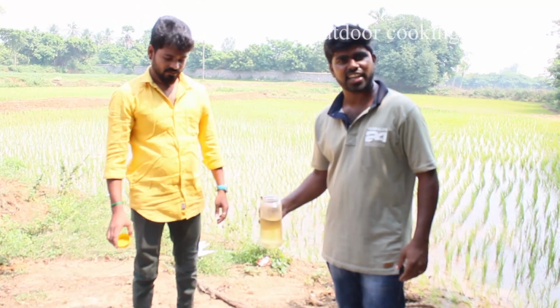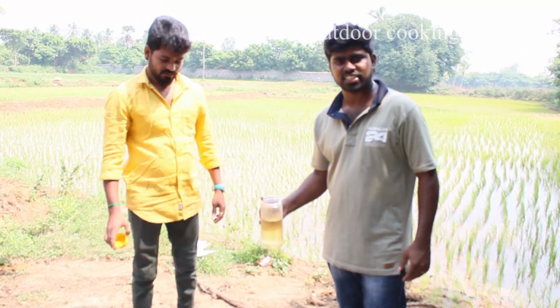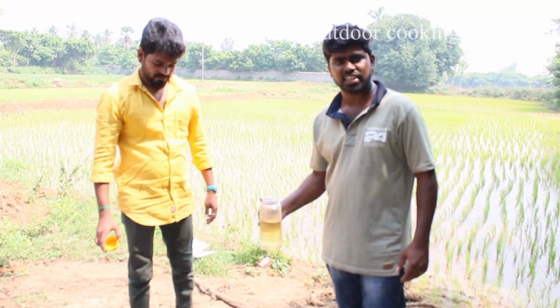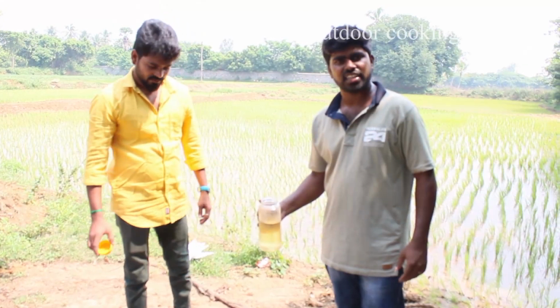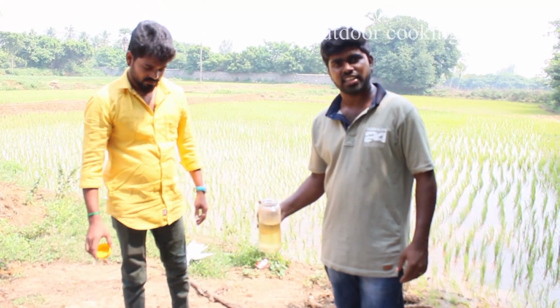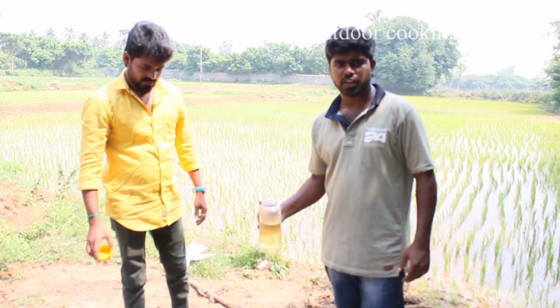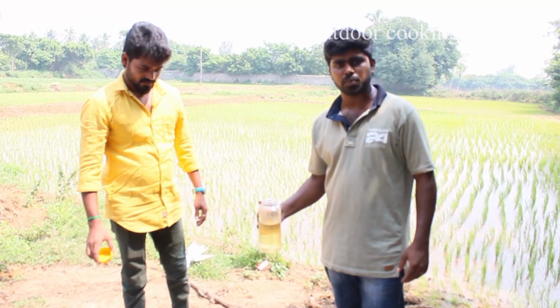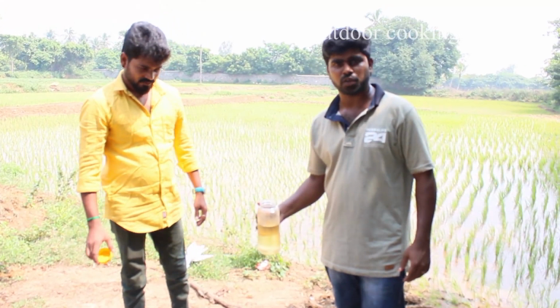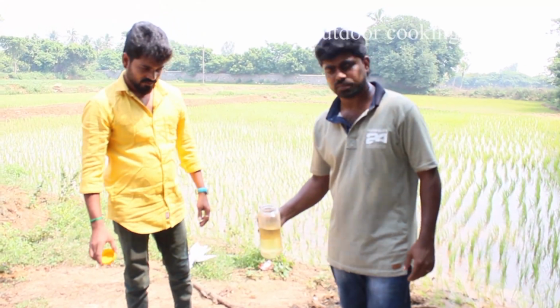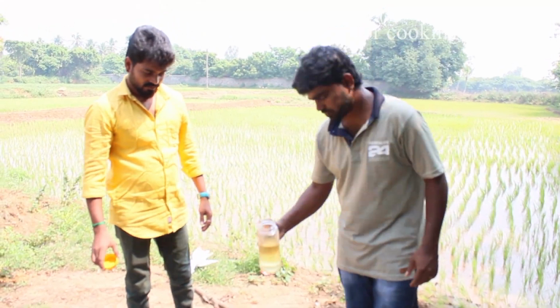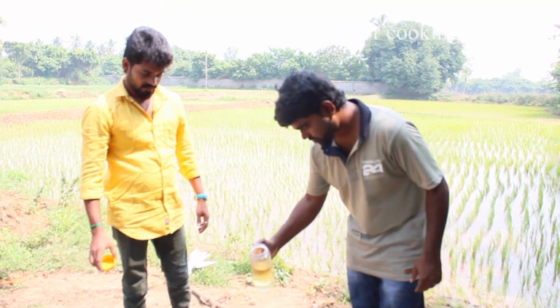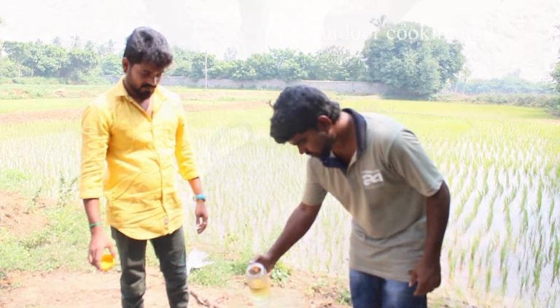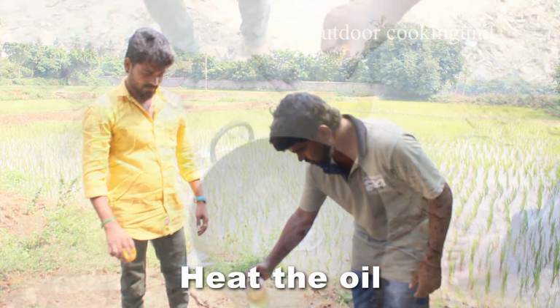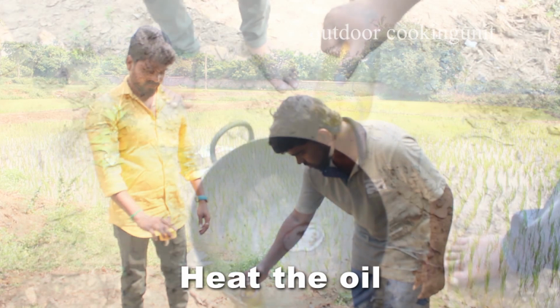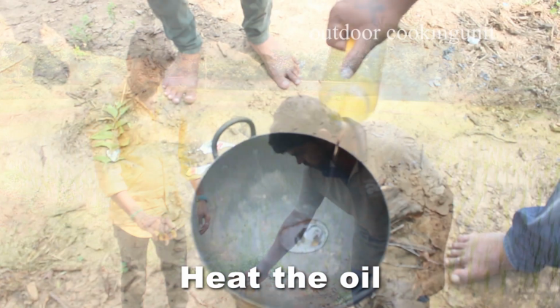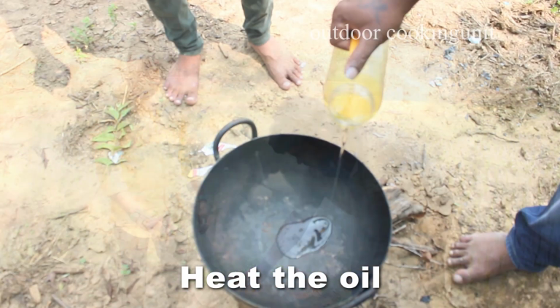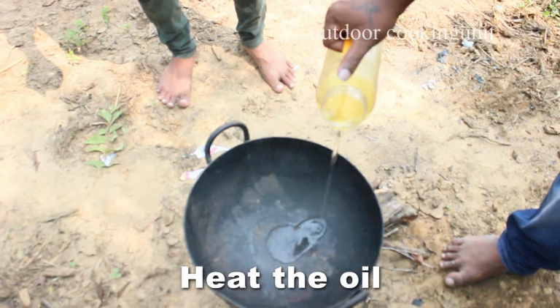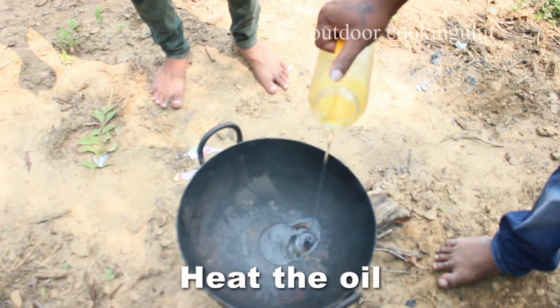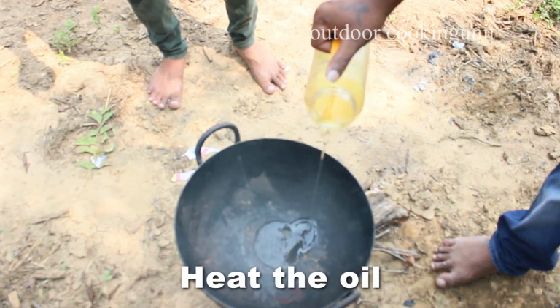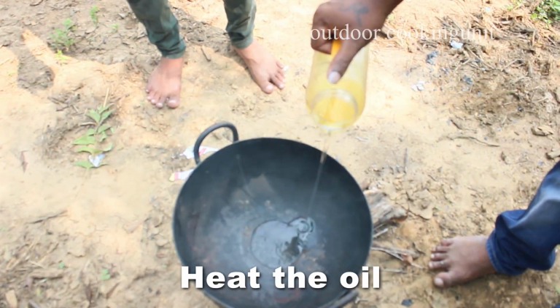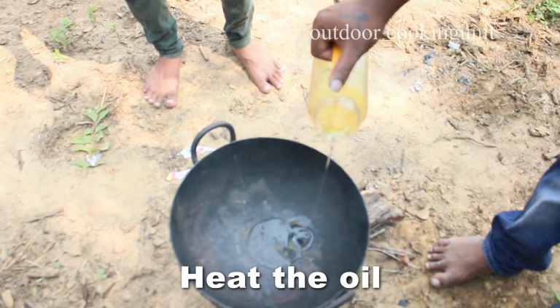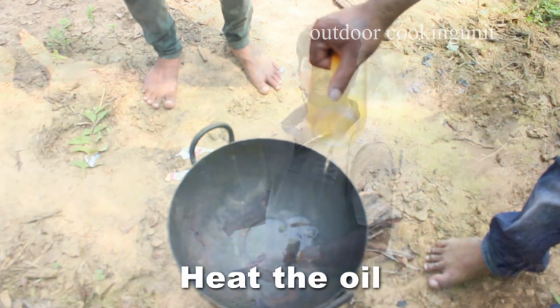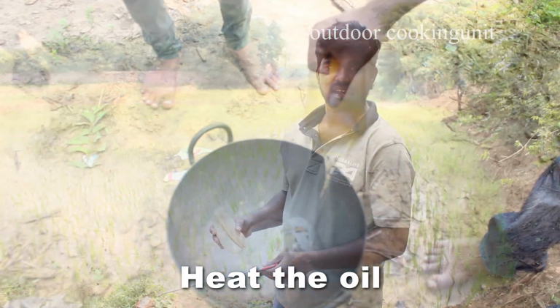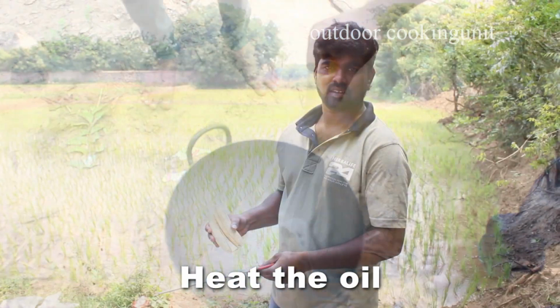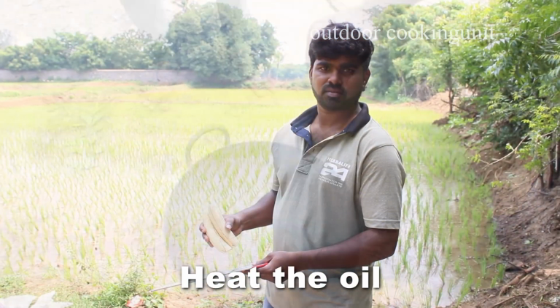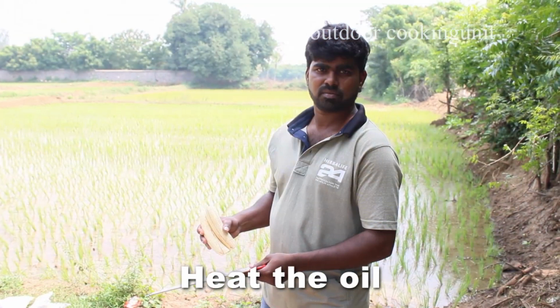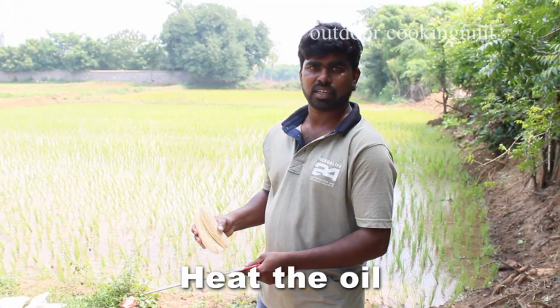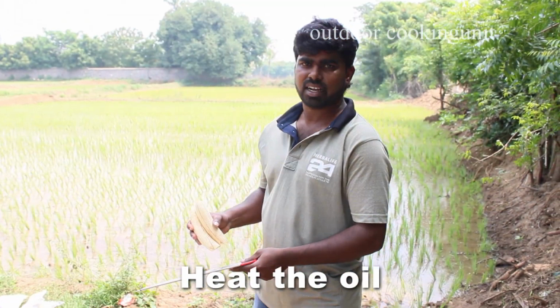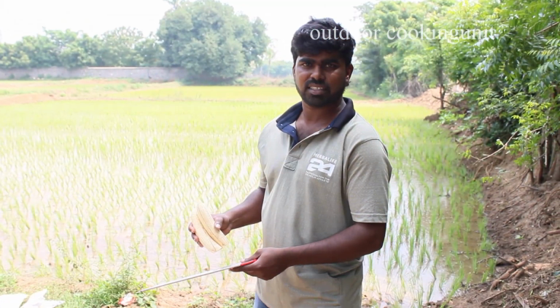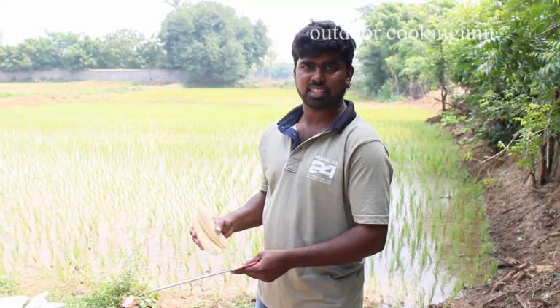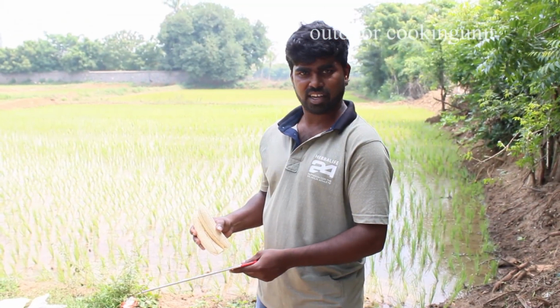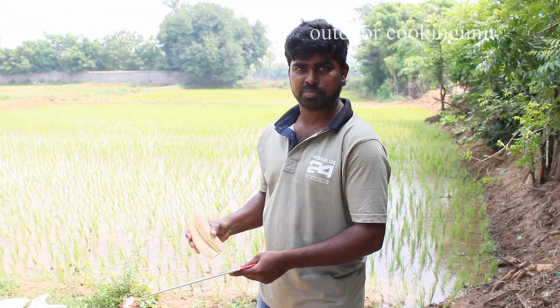We have to do this, so we are going to put it in water. Let's go to the soups.